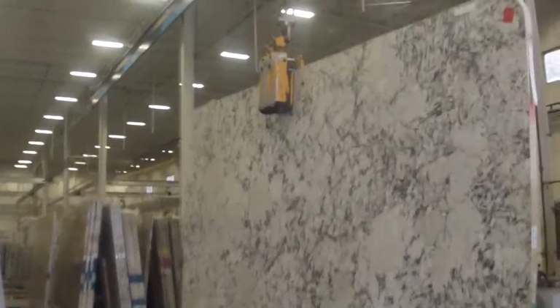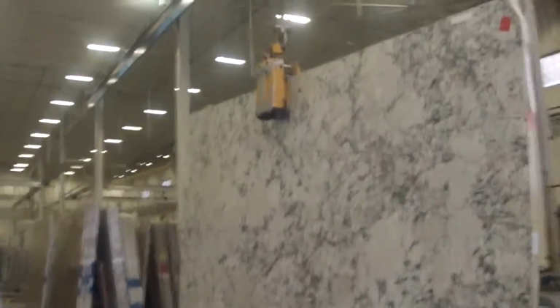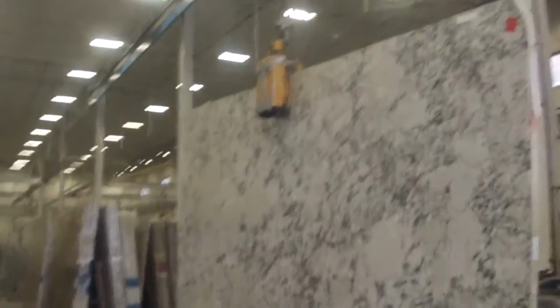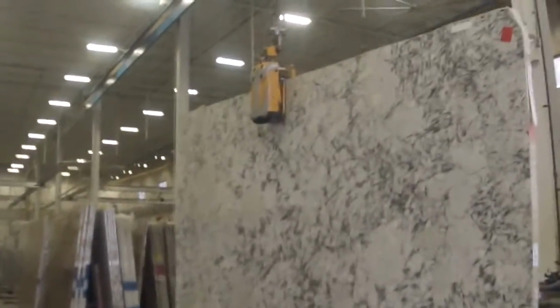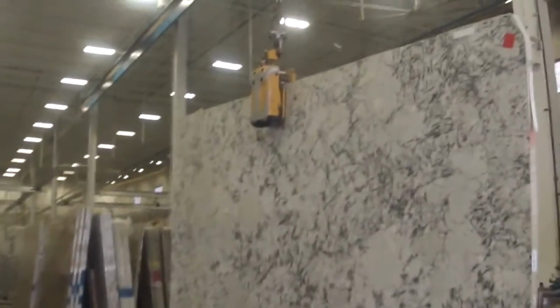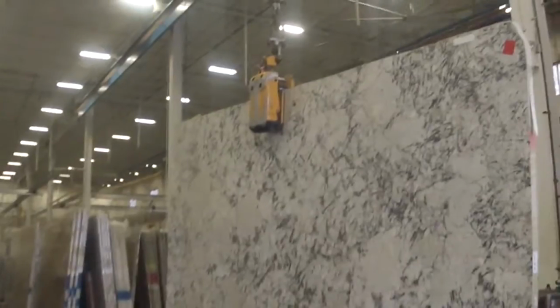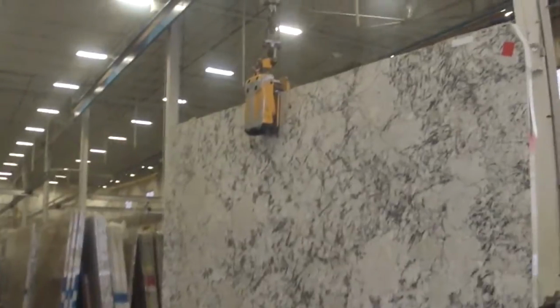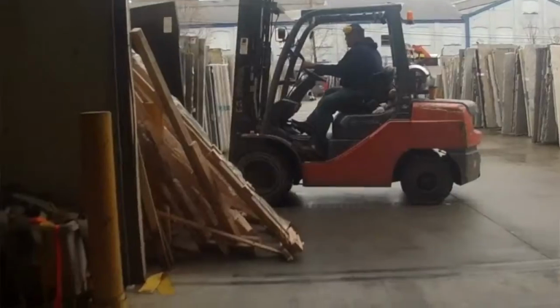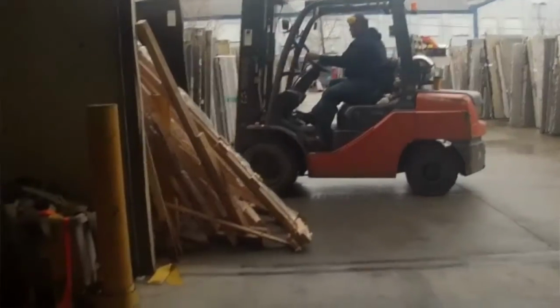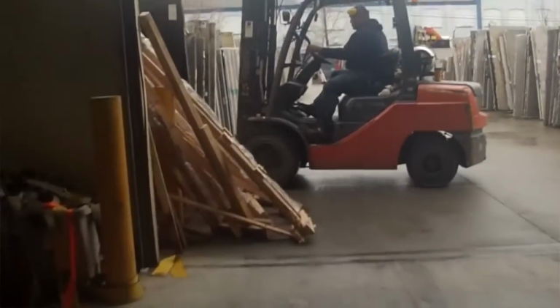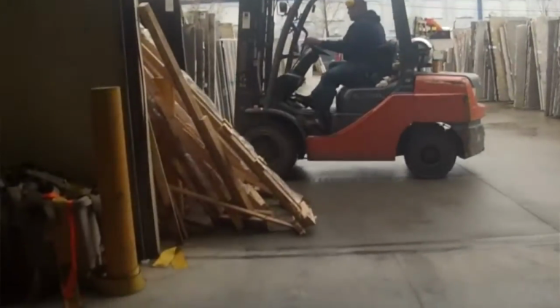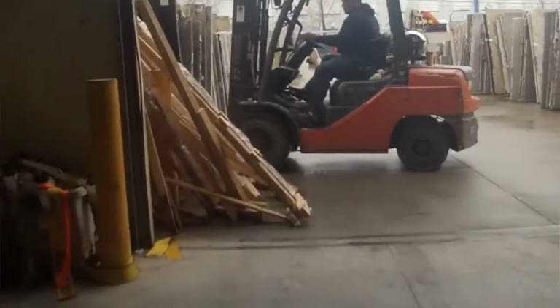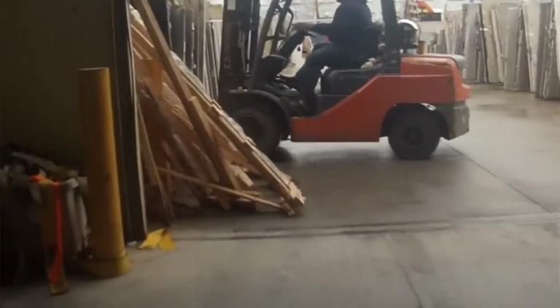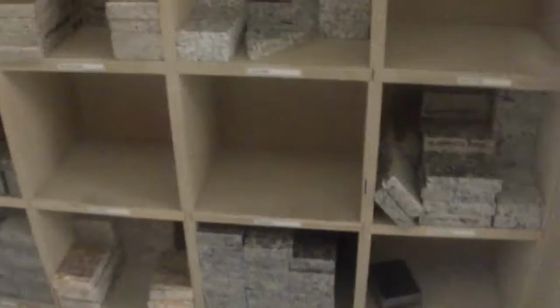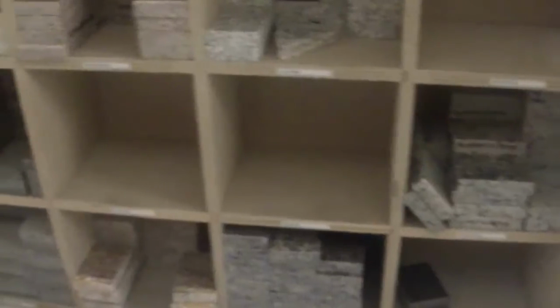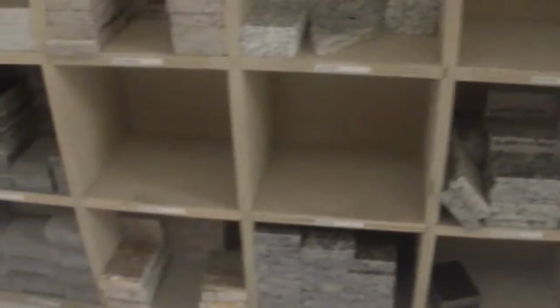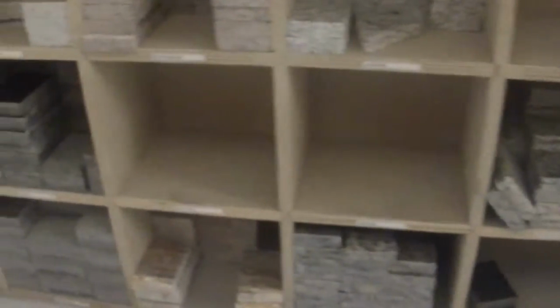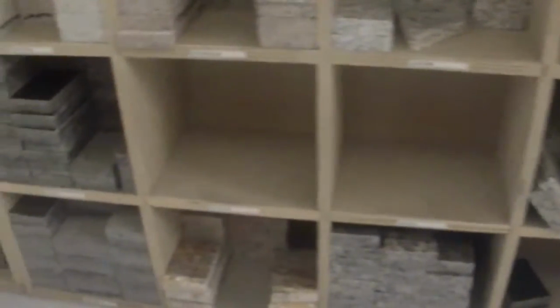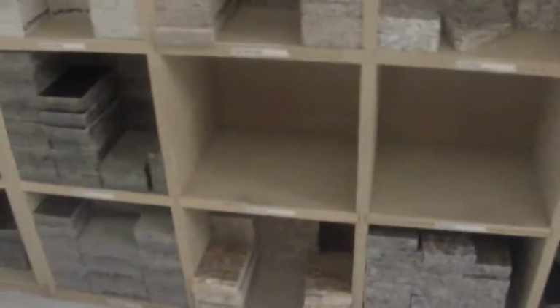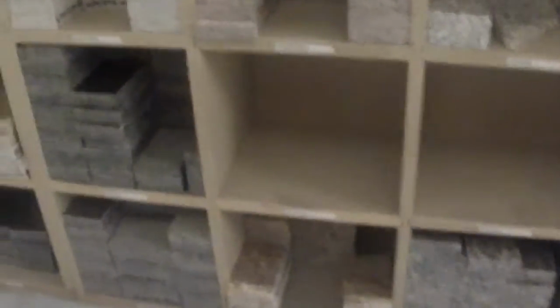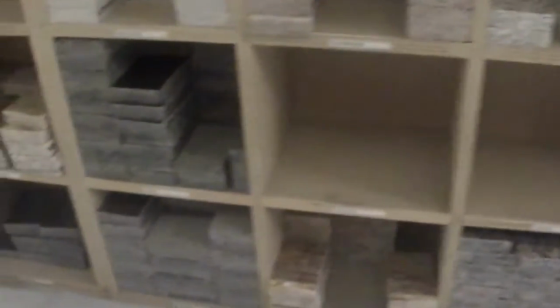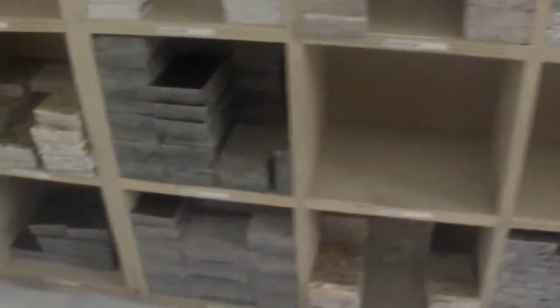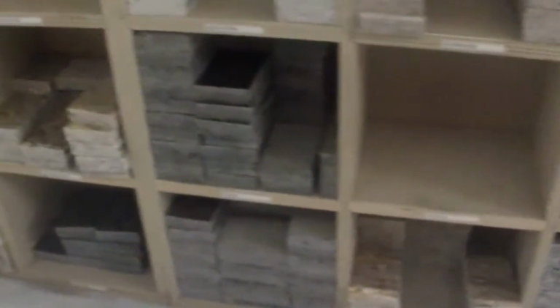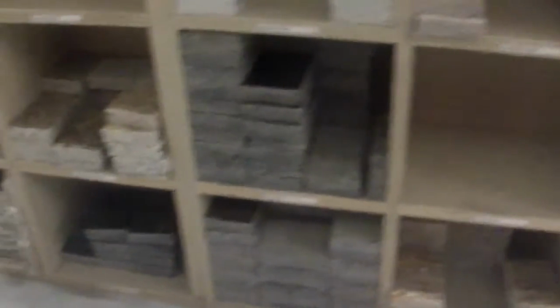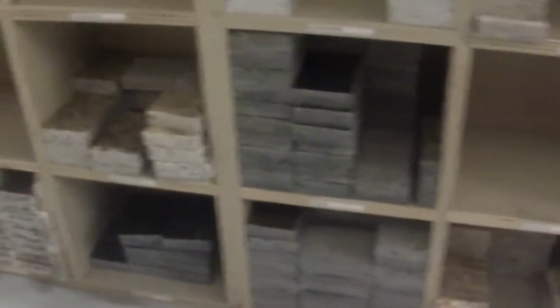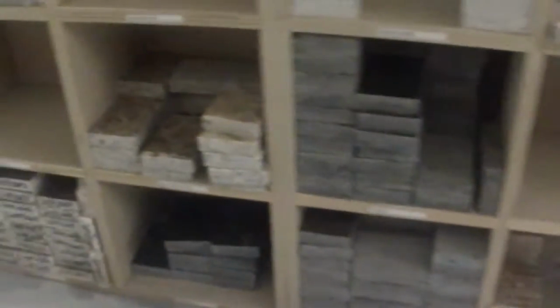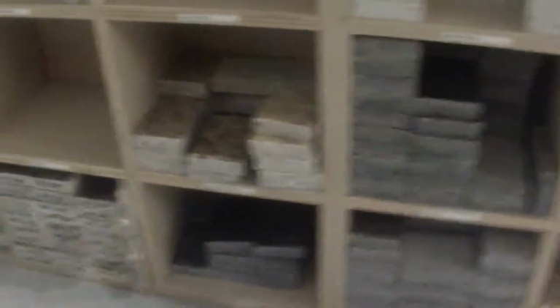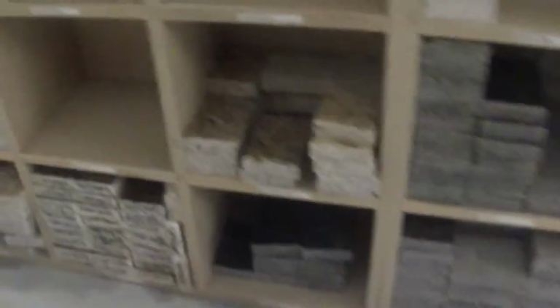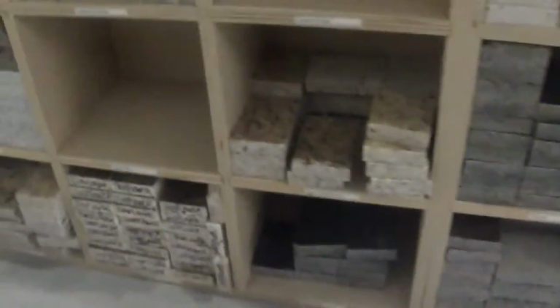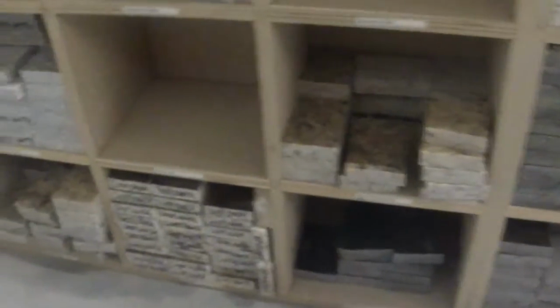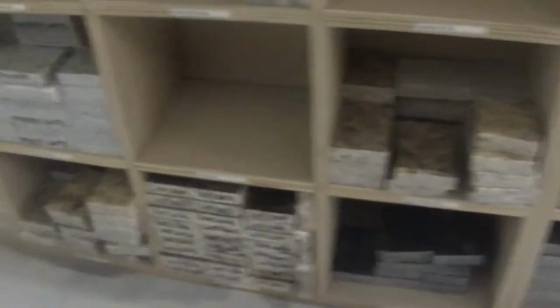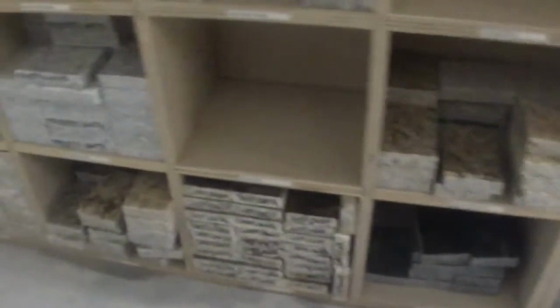I have been working with Eastern Surfaces for 11 years. I'm a production manager — inventory, a little bit of everything.